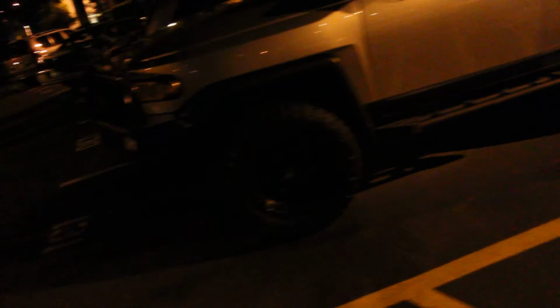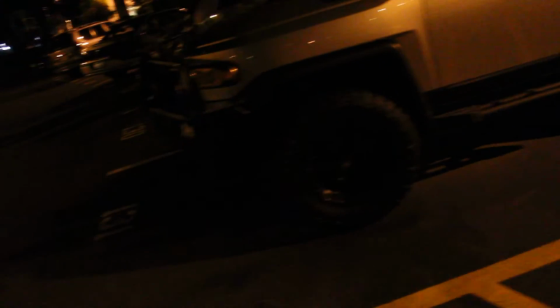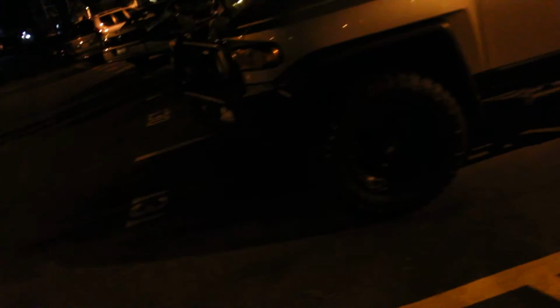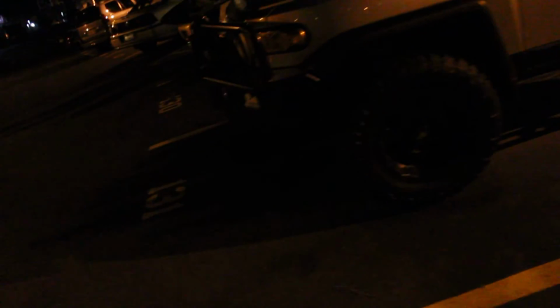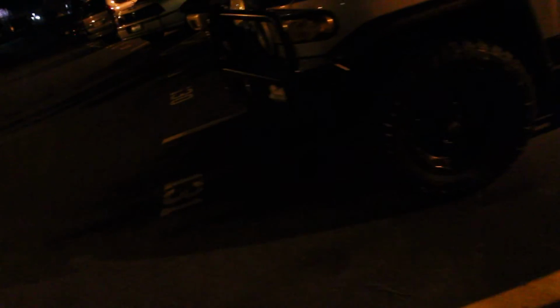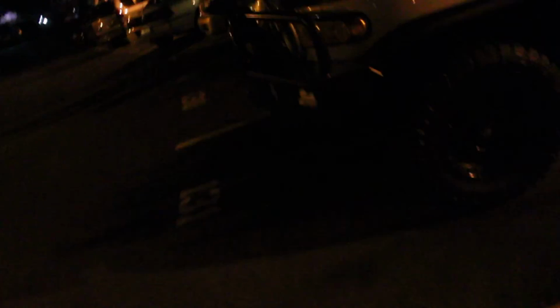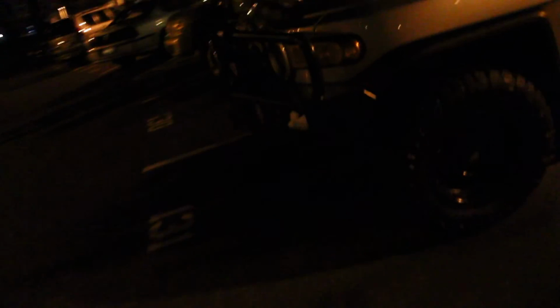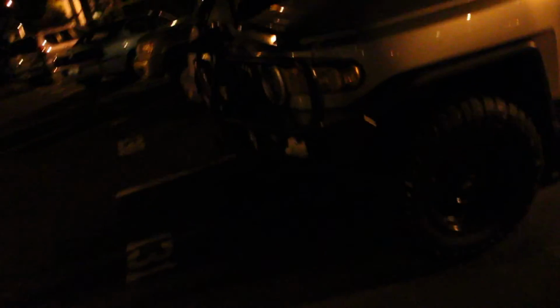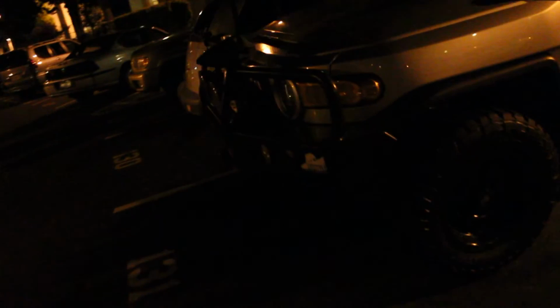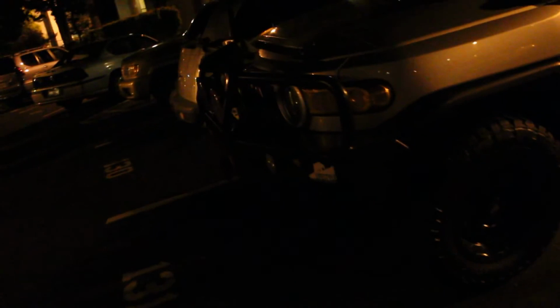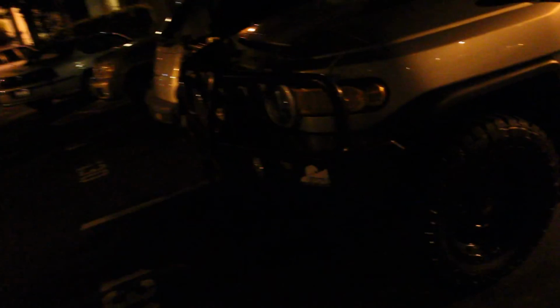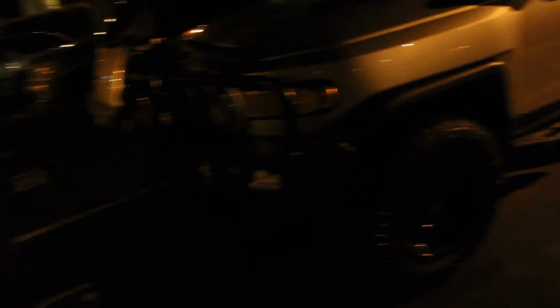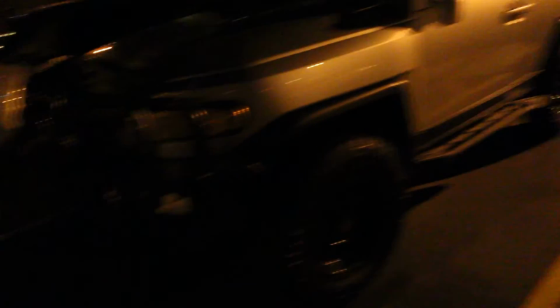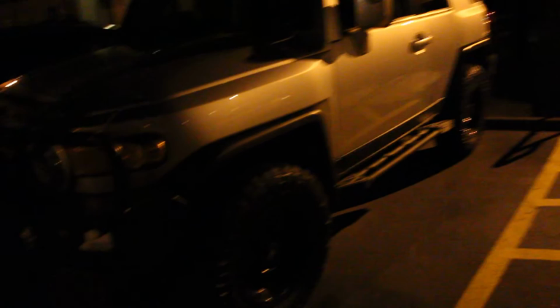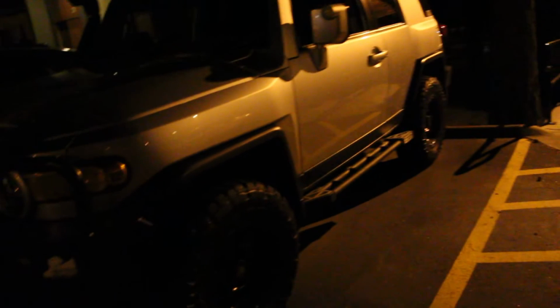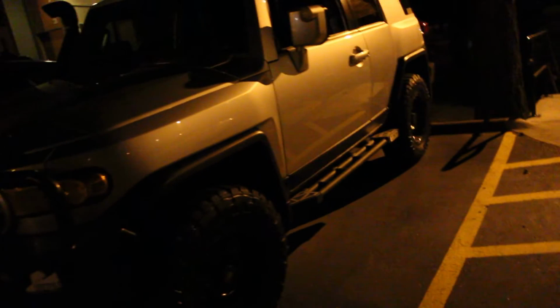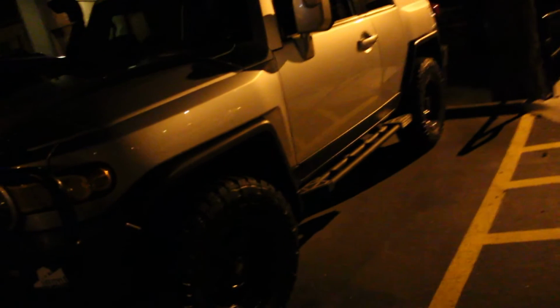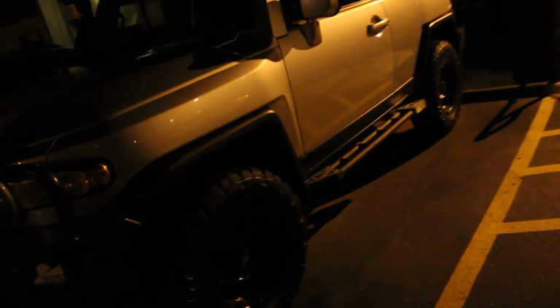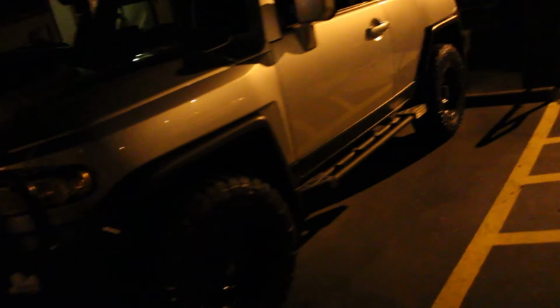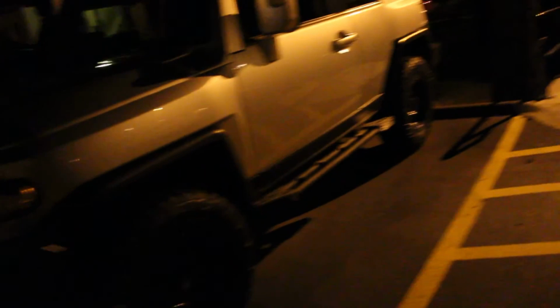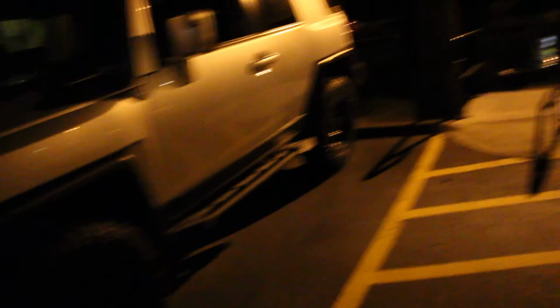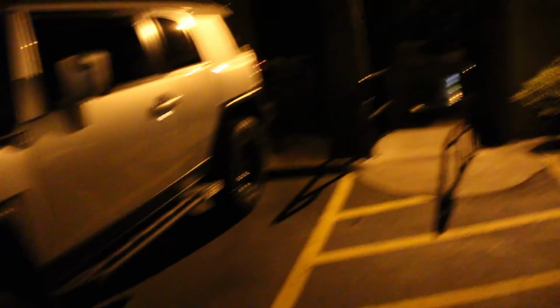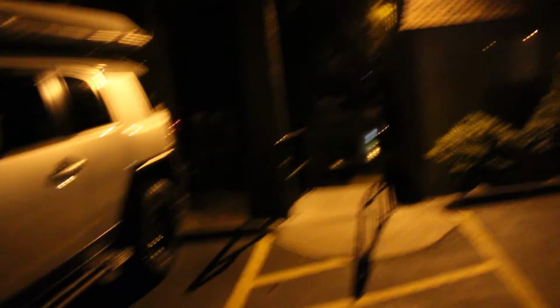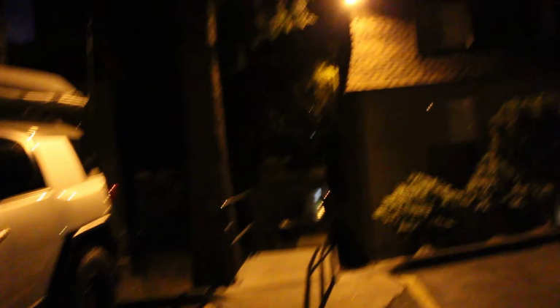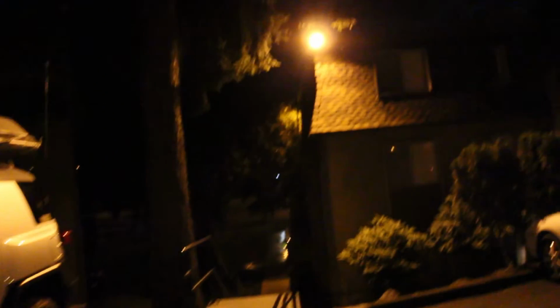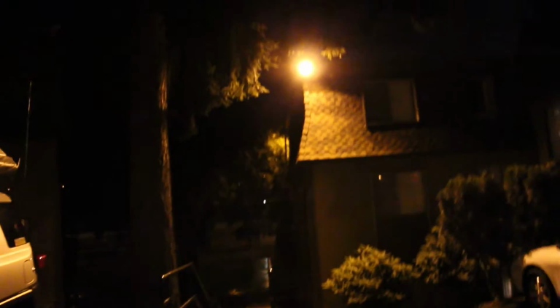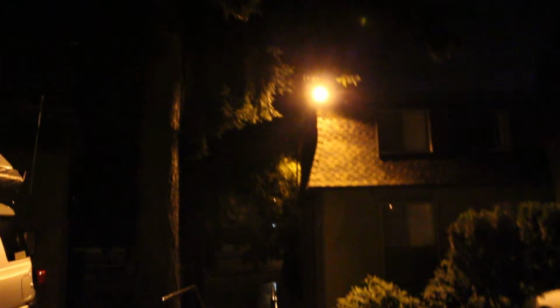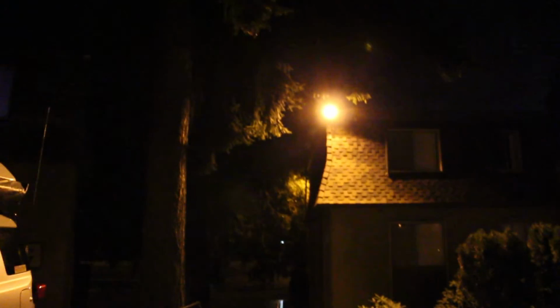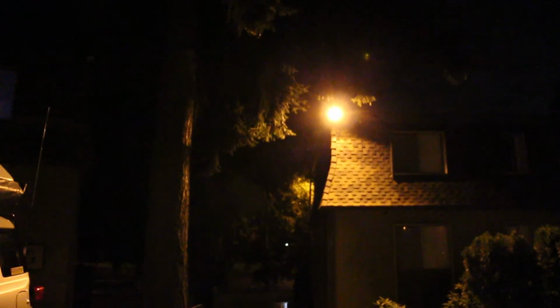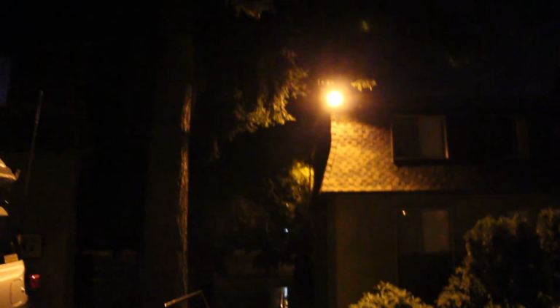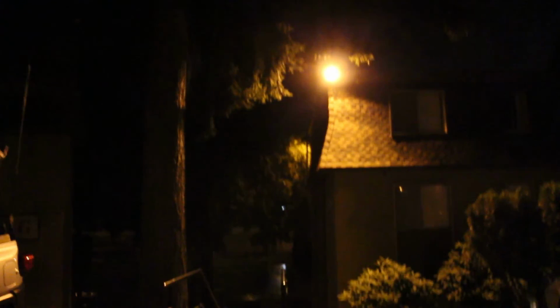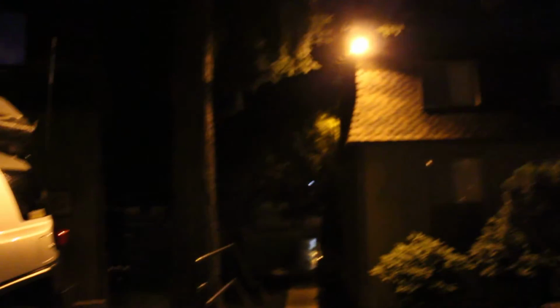See what a difference that makes. And where we're getting this overspill light is right up there on the side of the building.